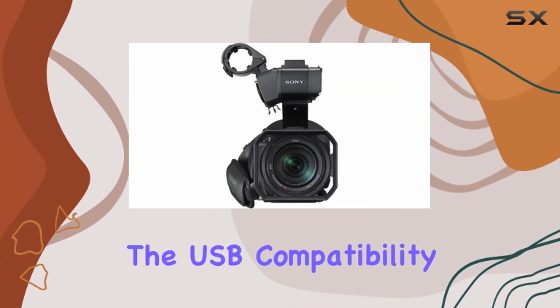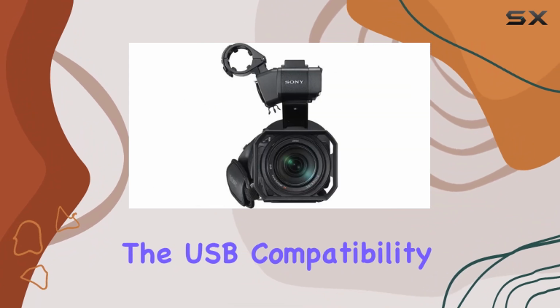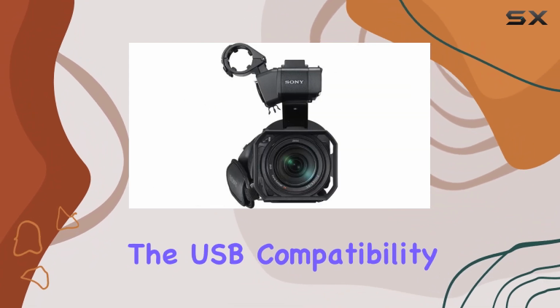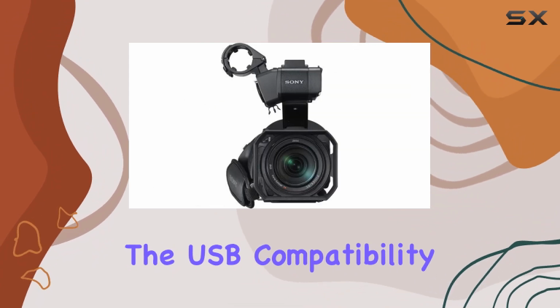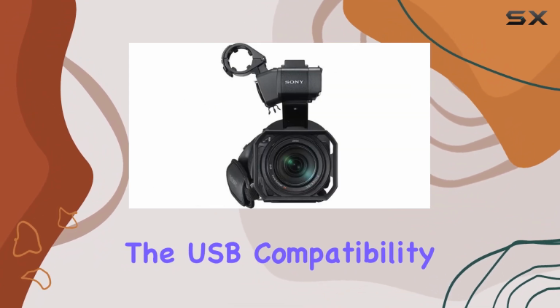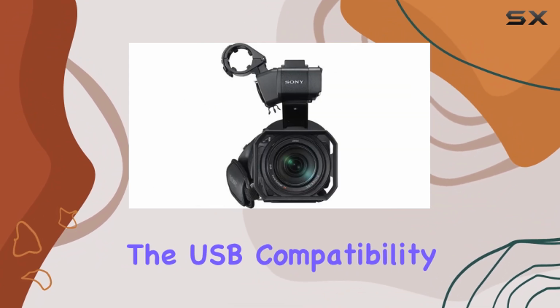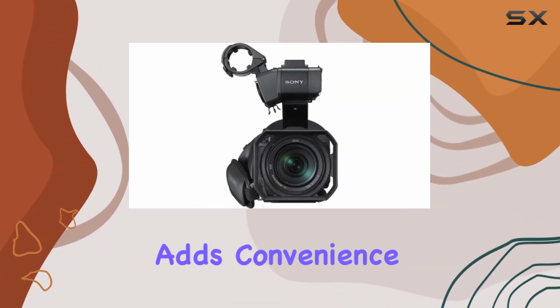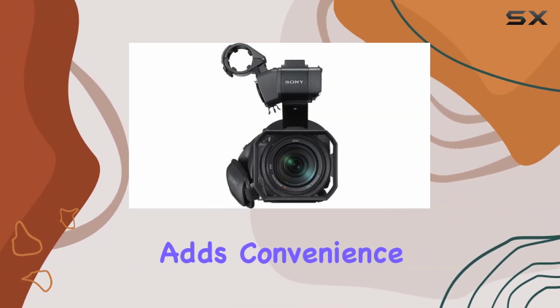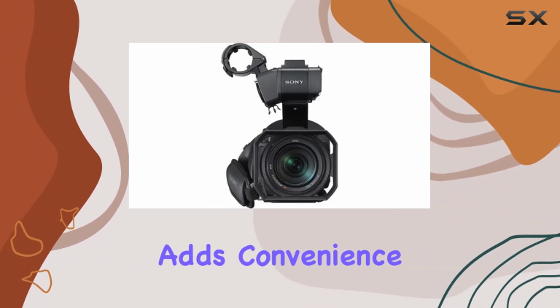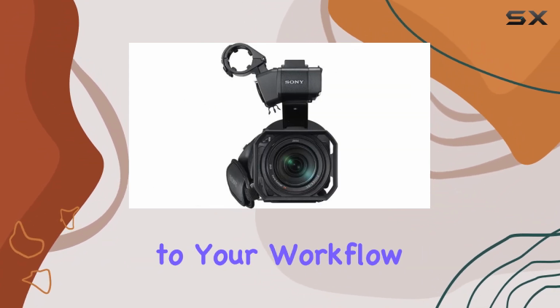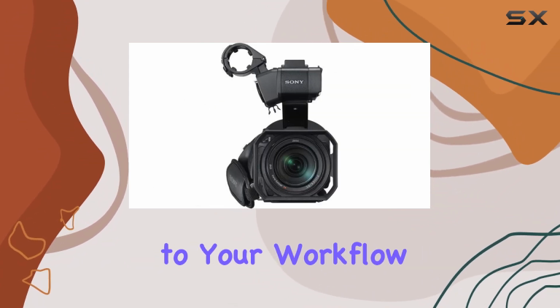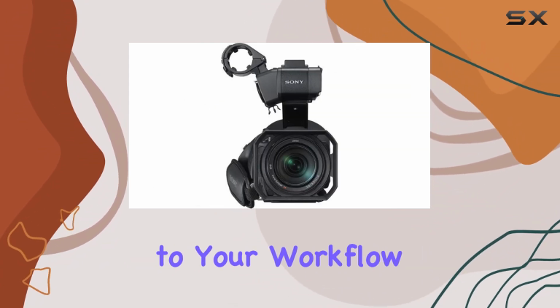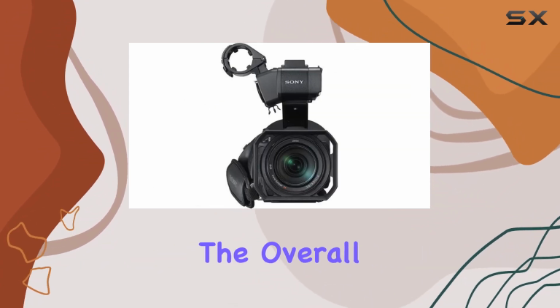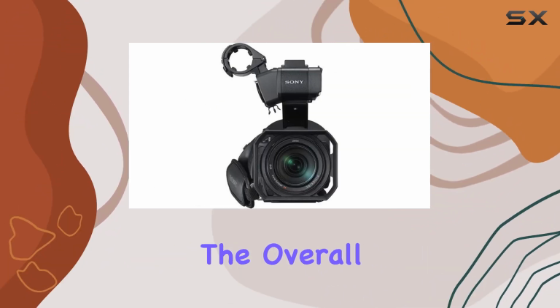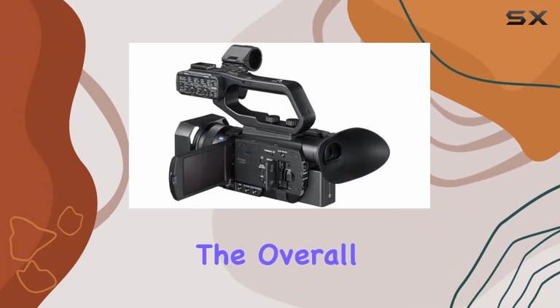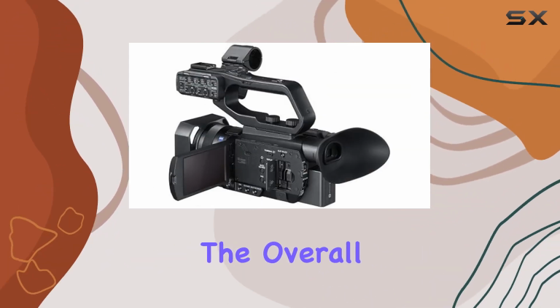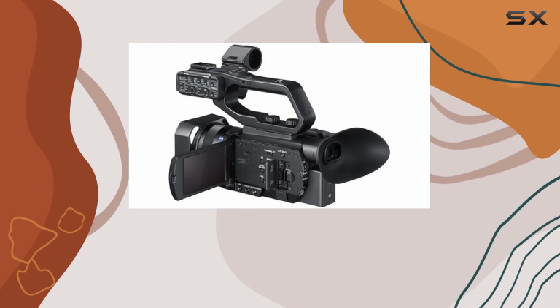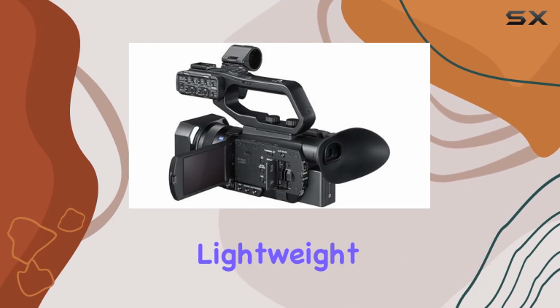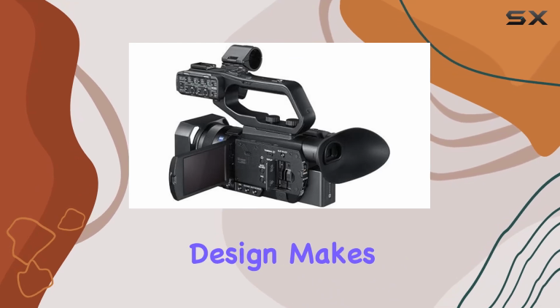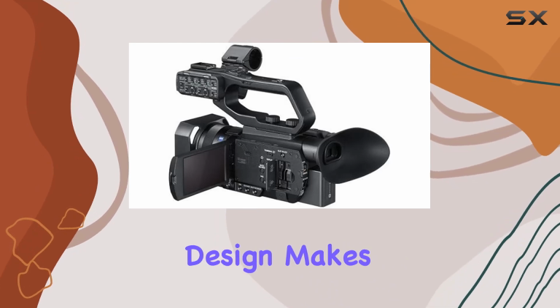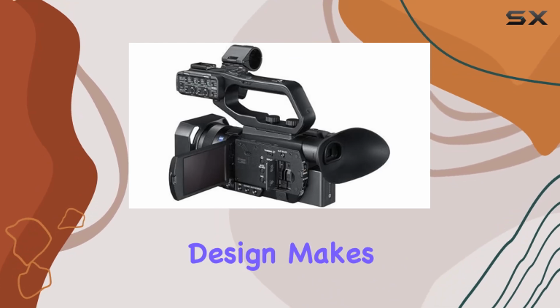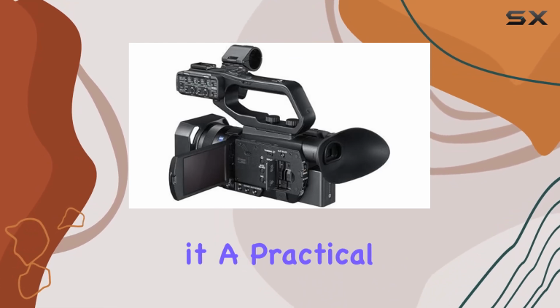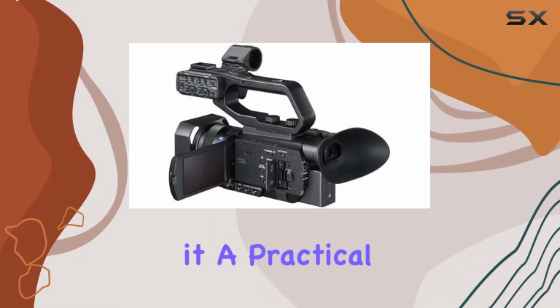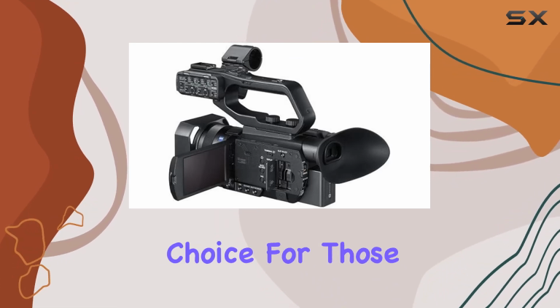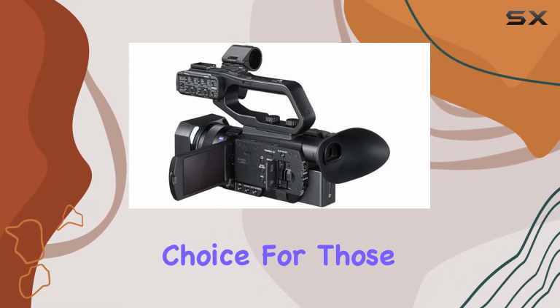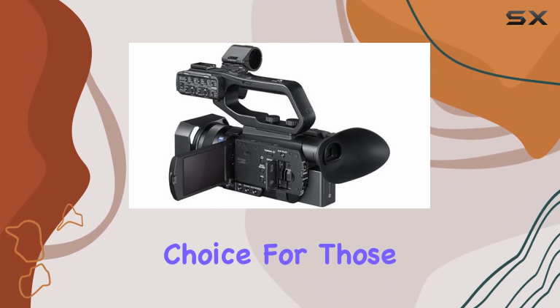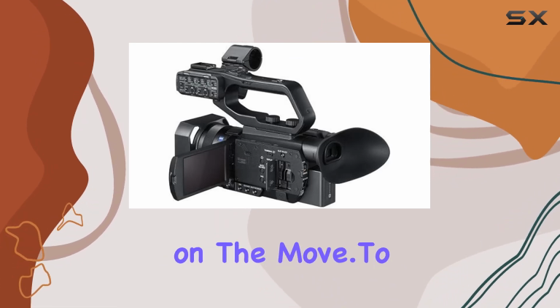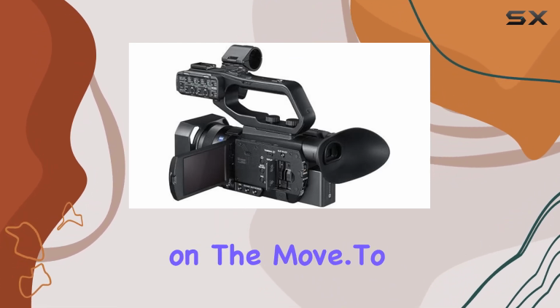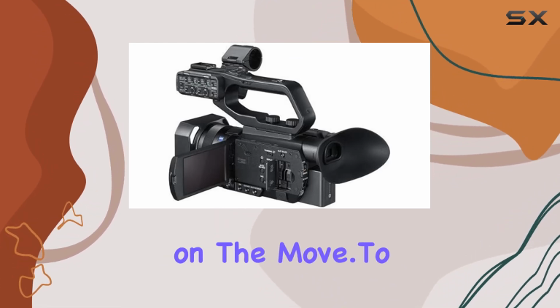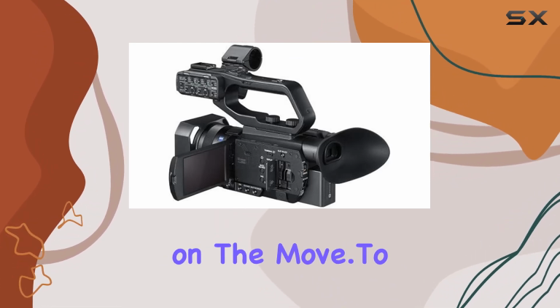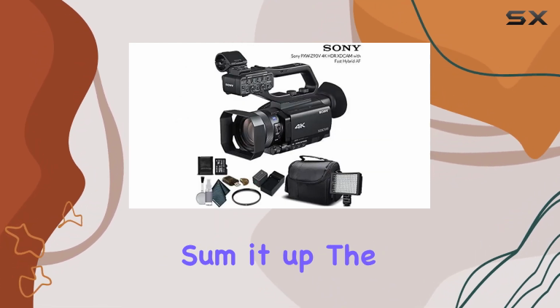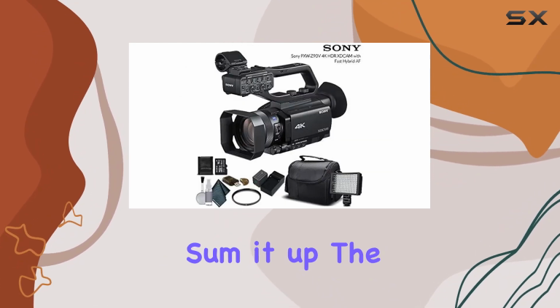The USB compatibility adds convenience to your workflow. The overall lightweight design makes it a practical choice for those on the move.